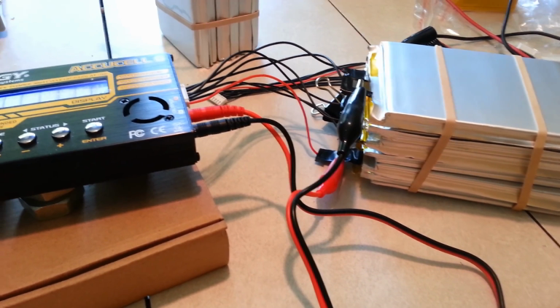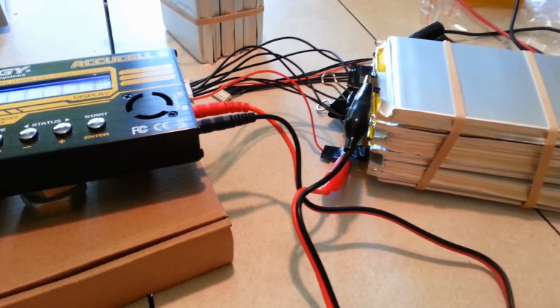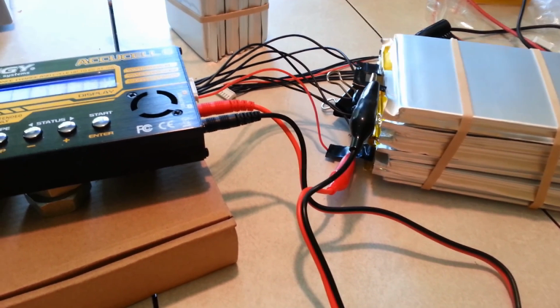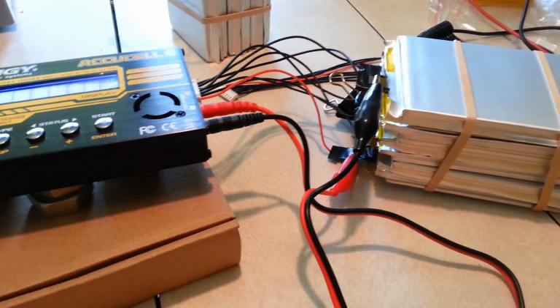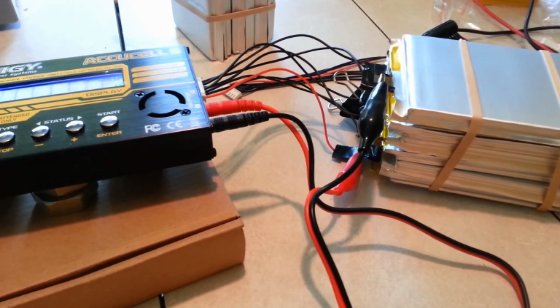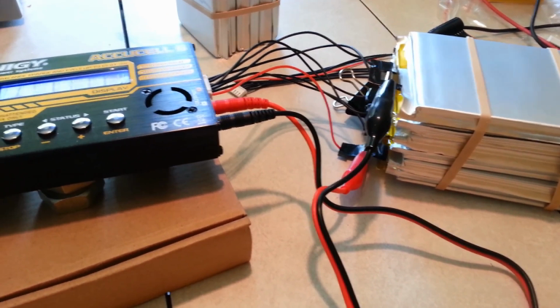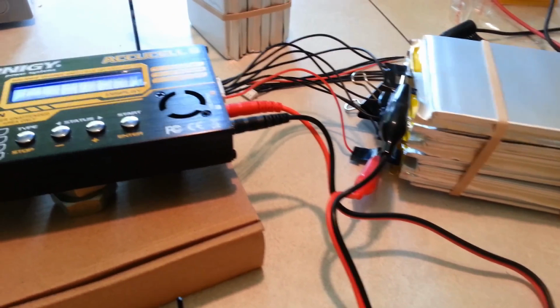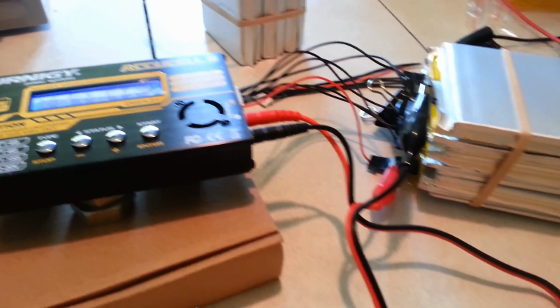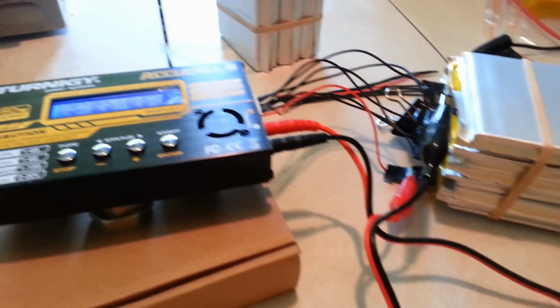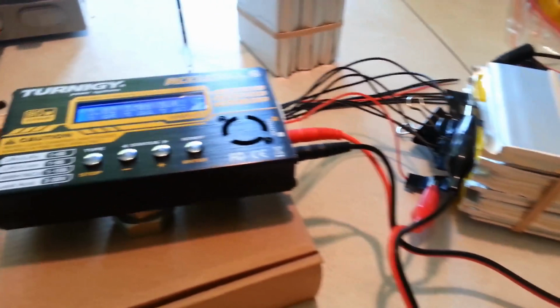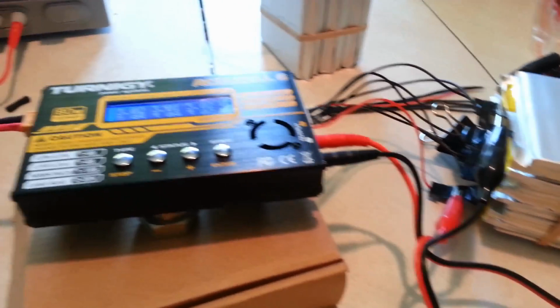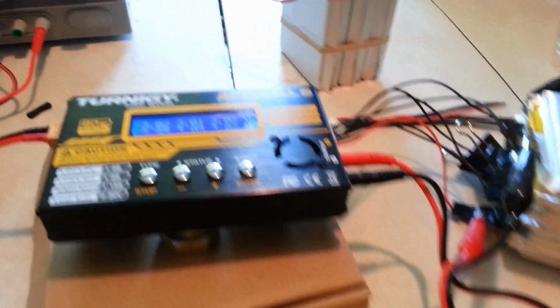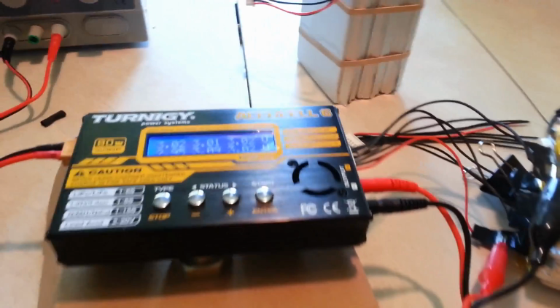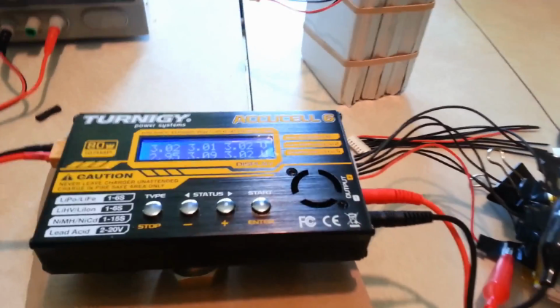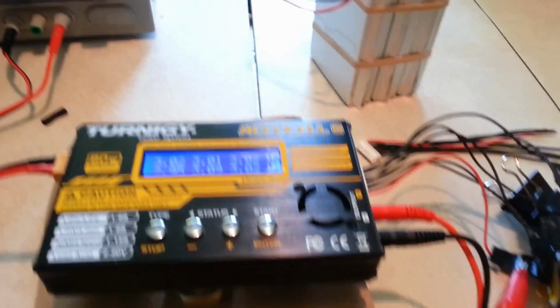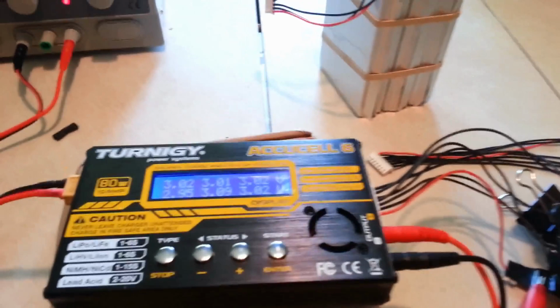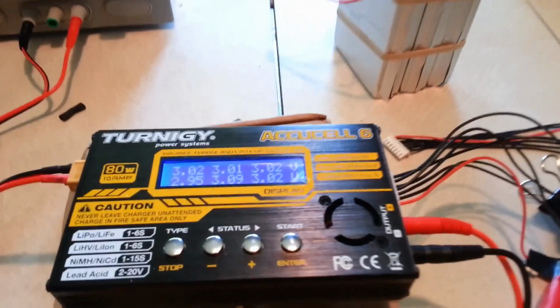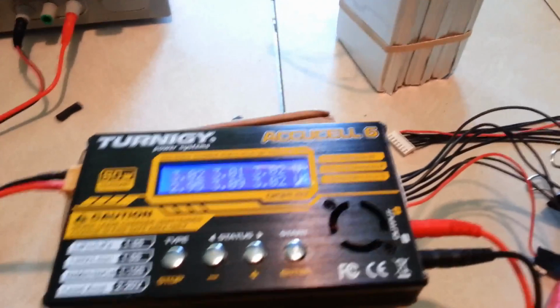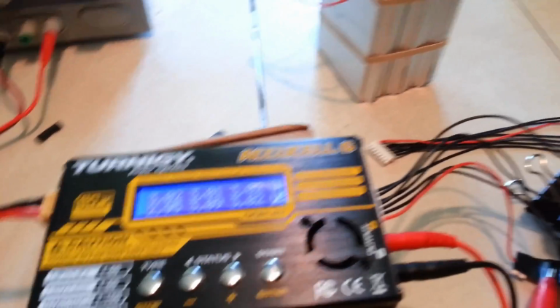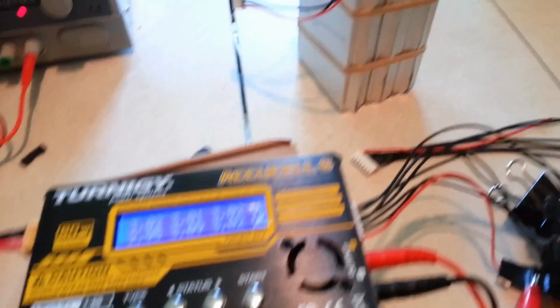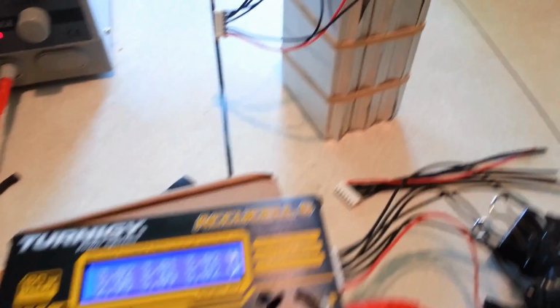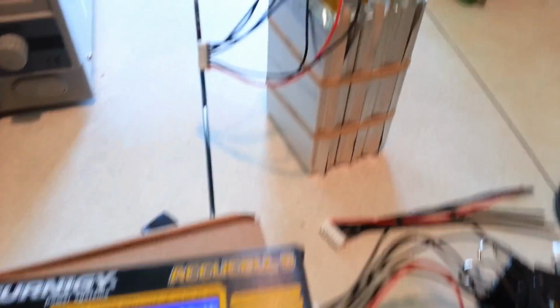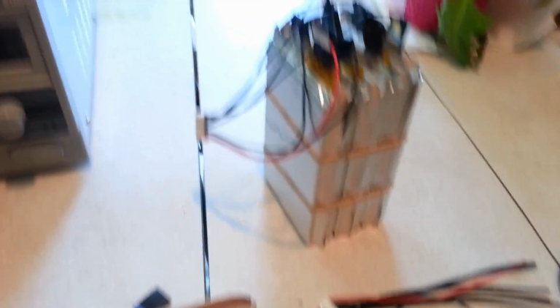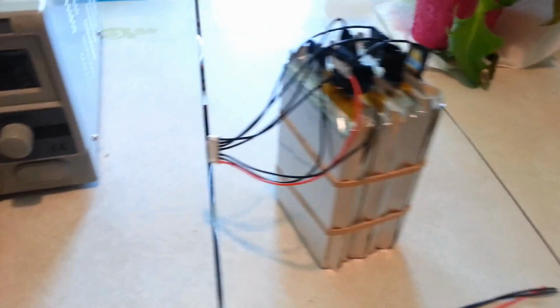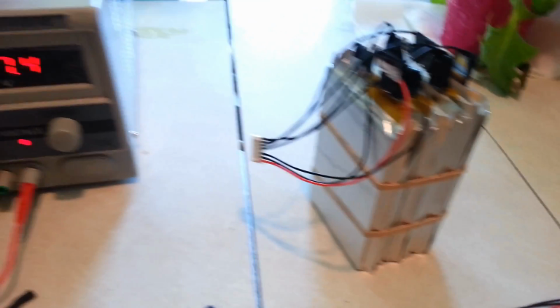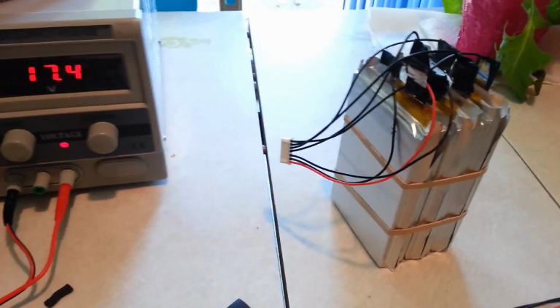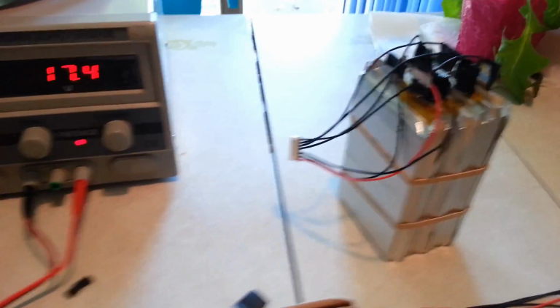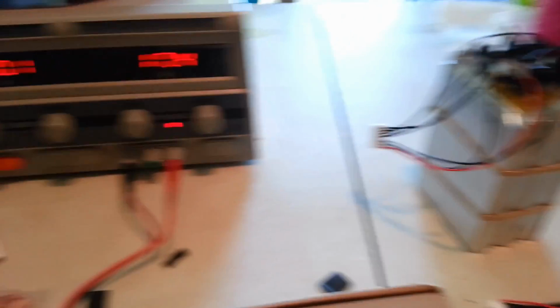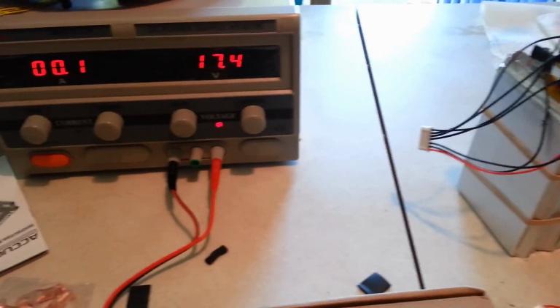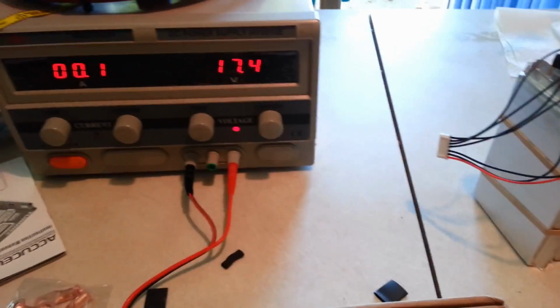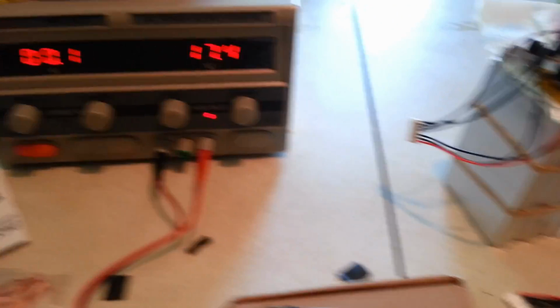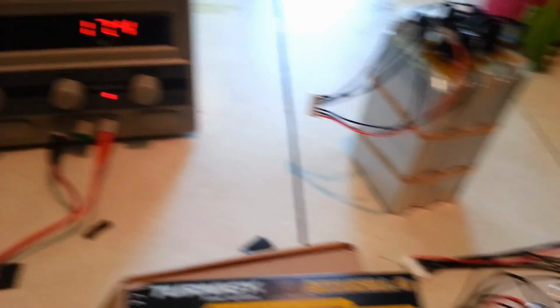Alright, hi everyone, Logan here. This is part 4B and I just wanted to show you my progress.